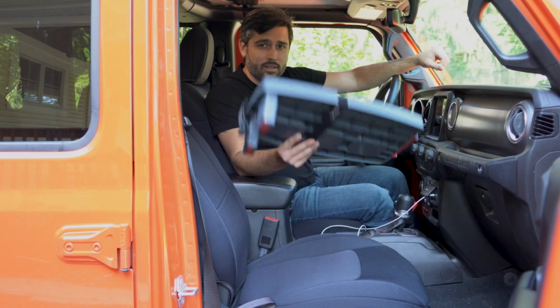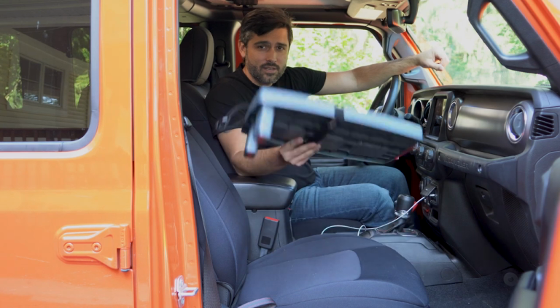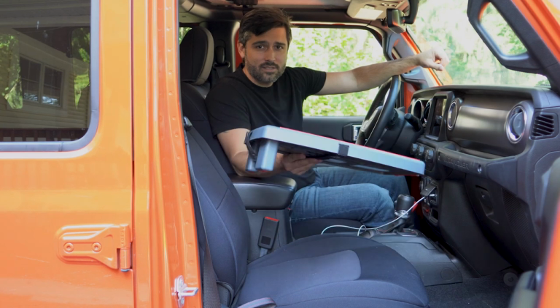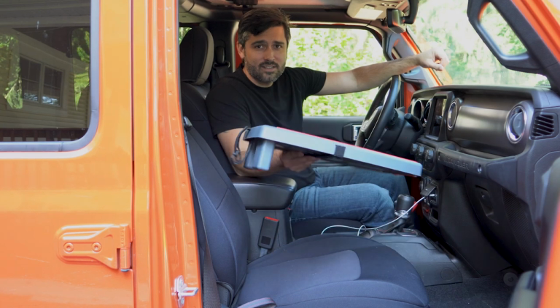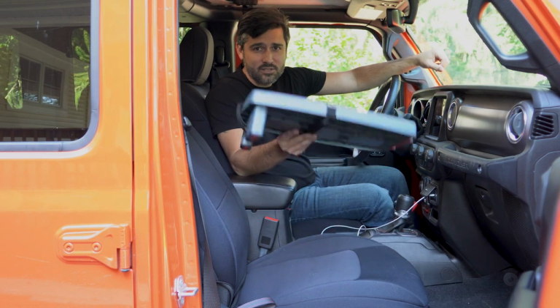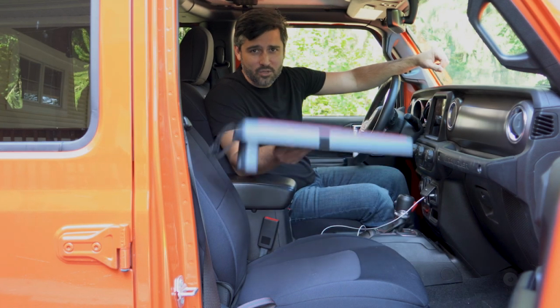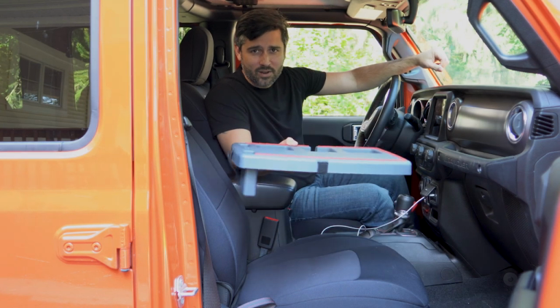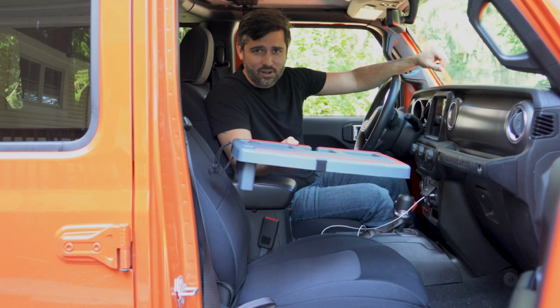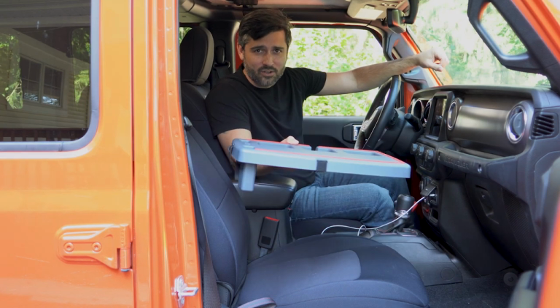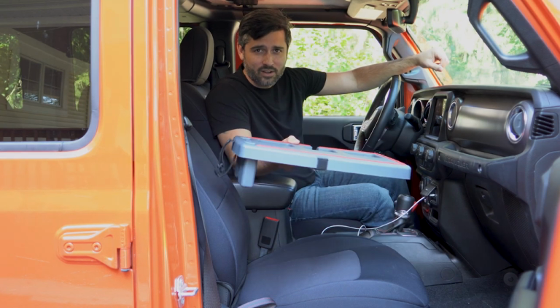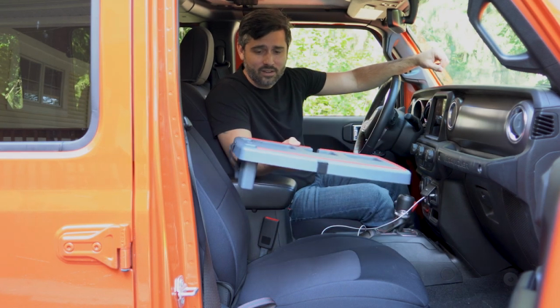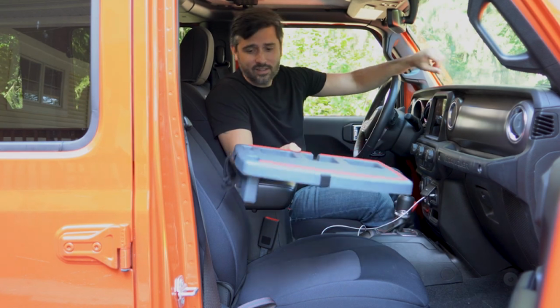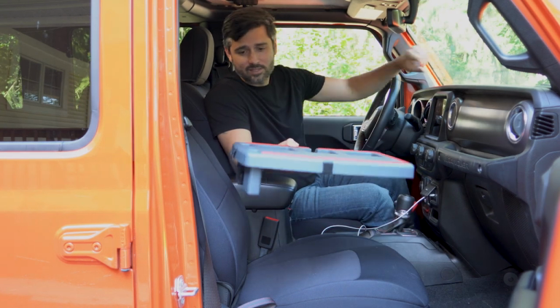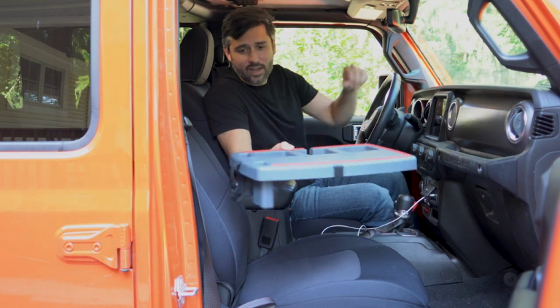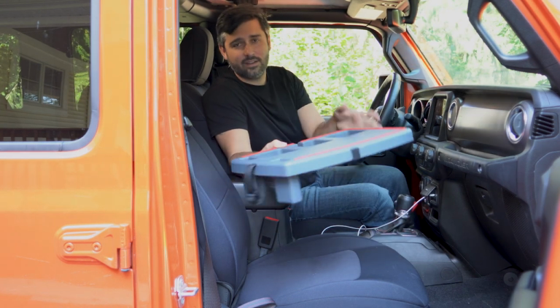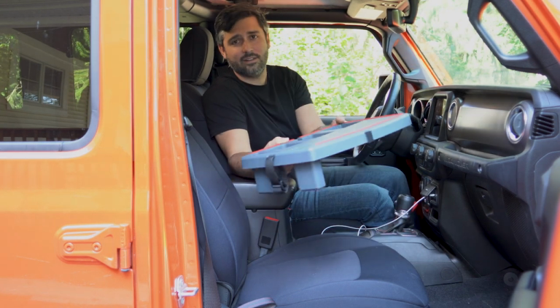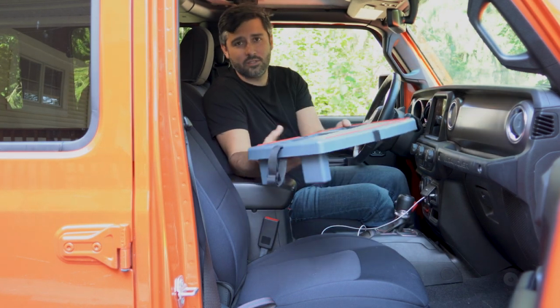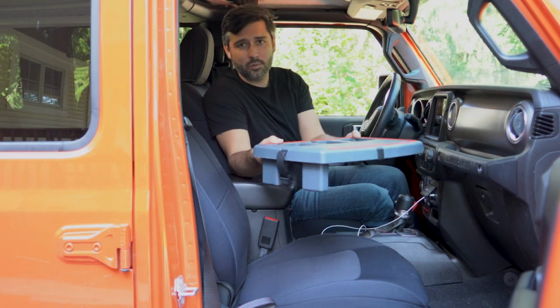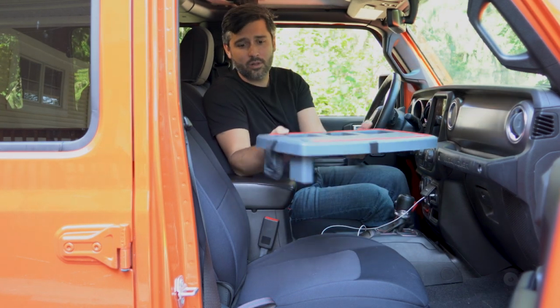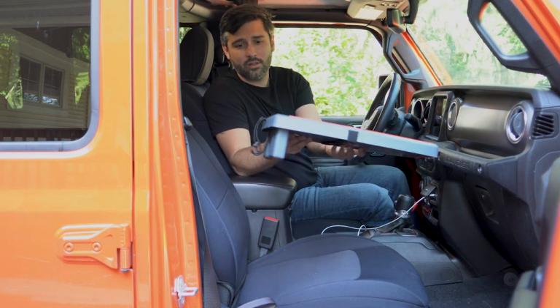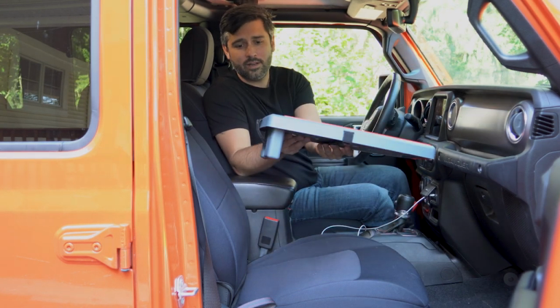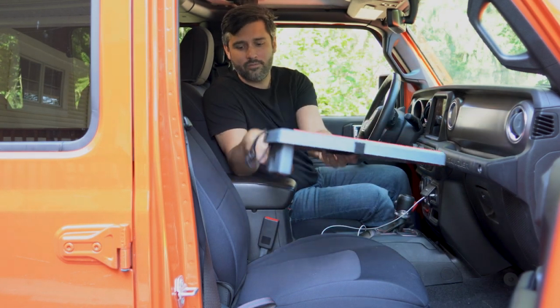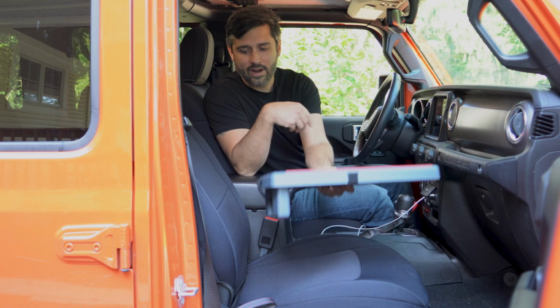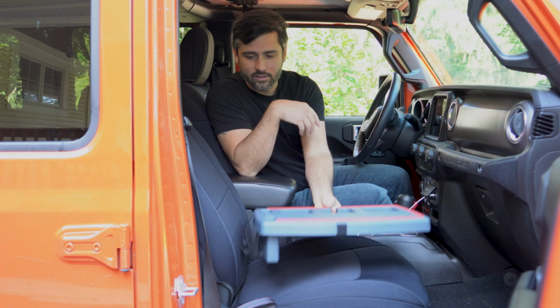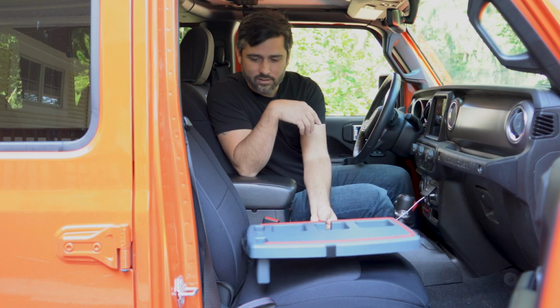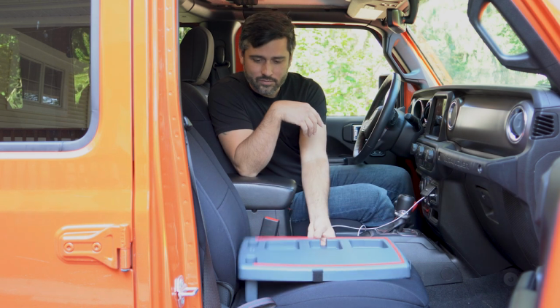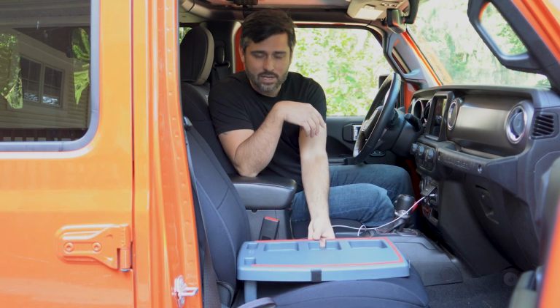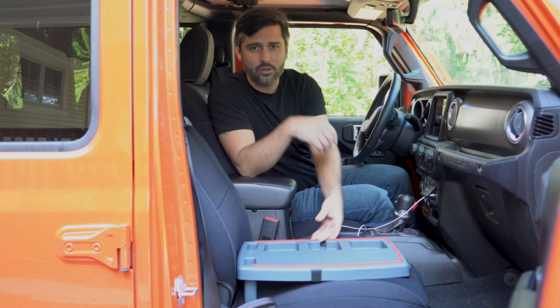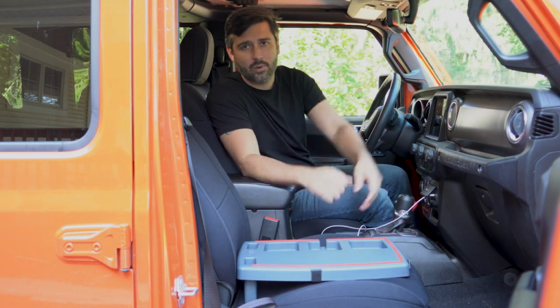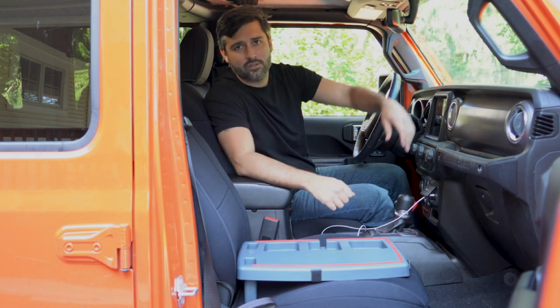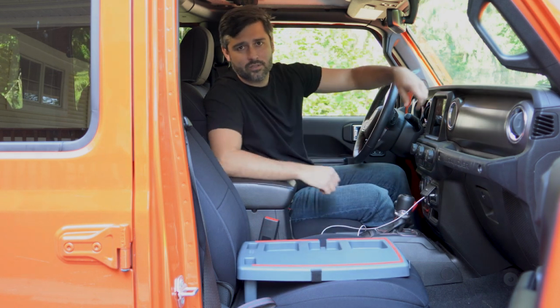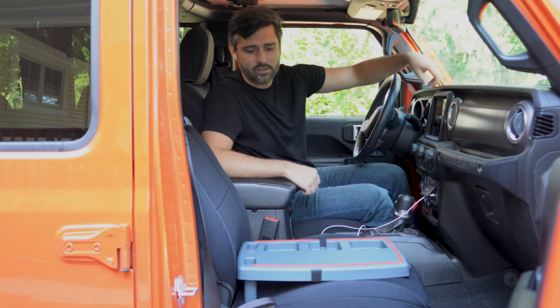This is a car tray. It's light, it's durable, and it finally levels out your passenger seat.